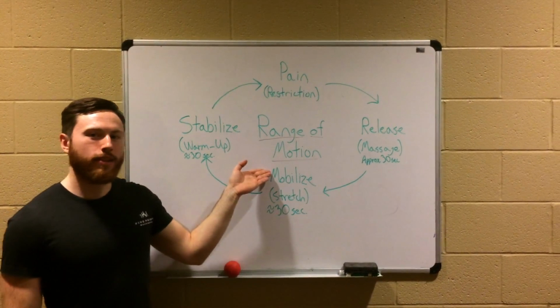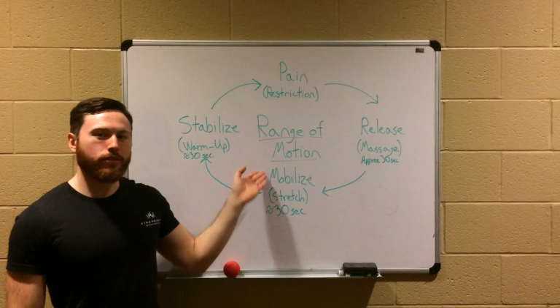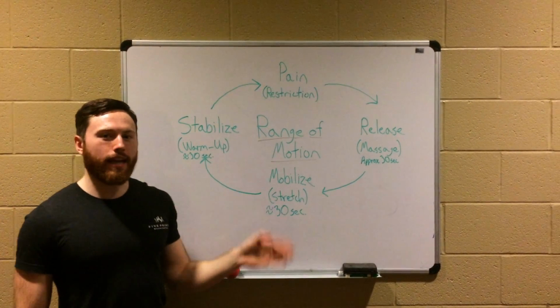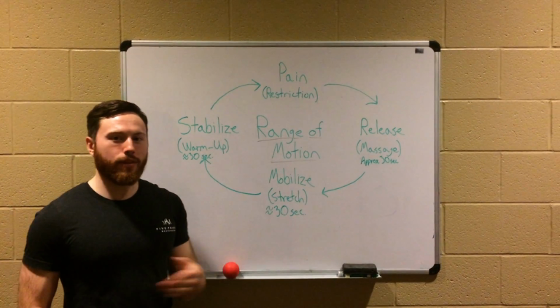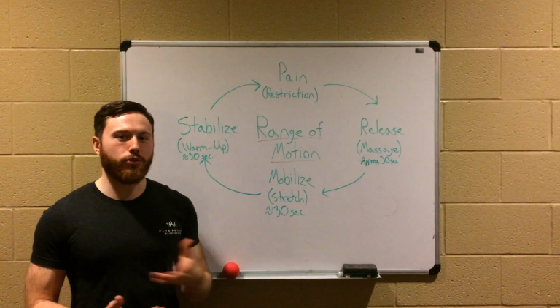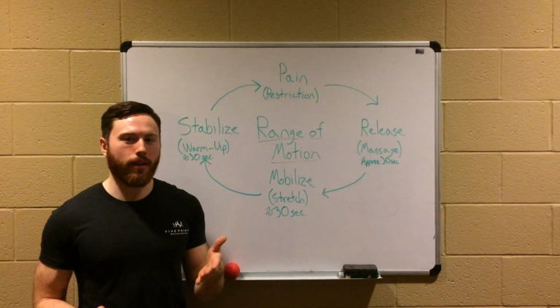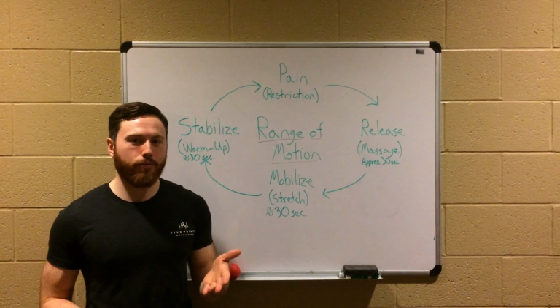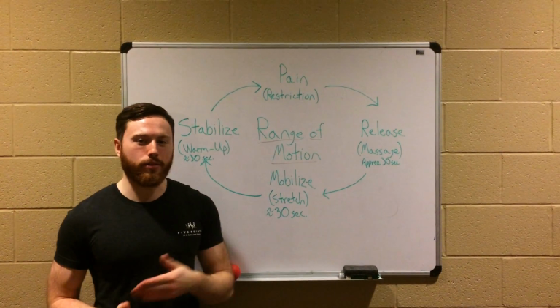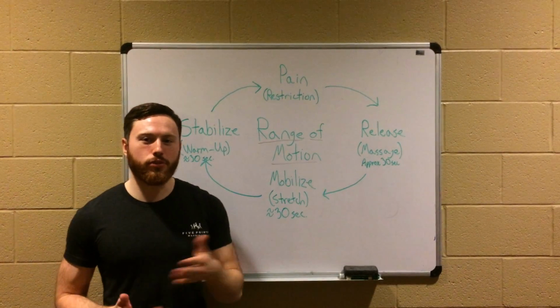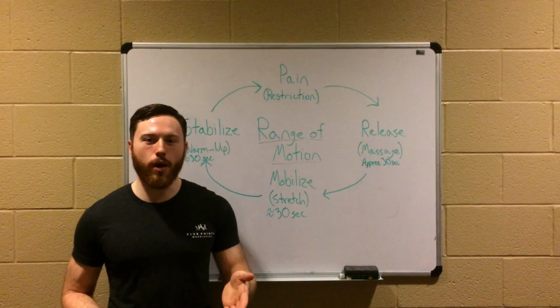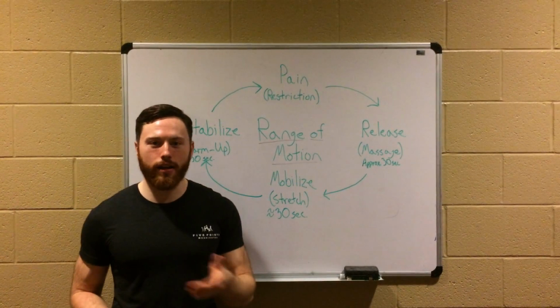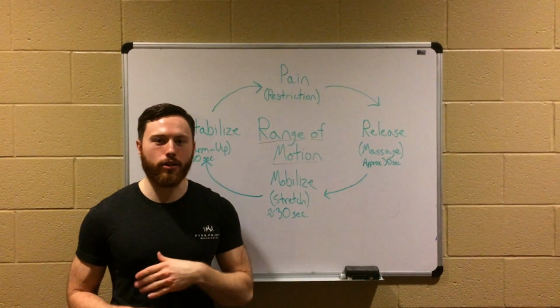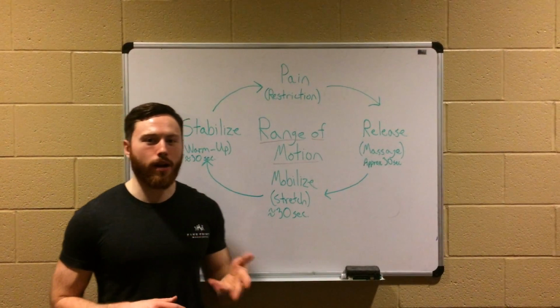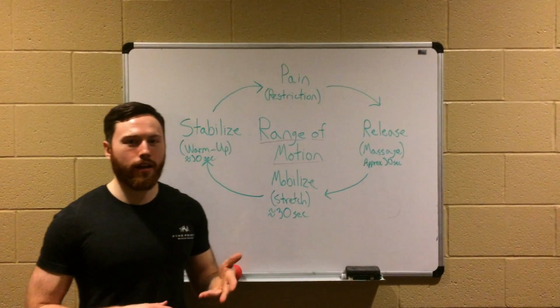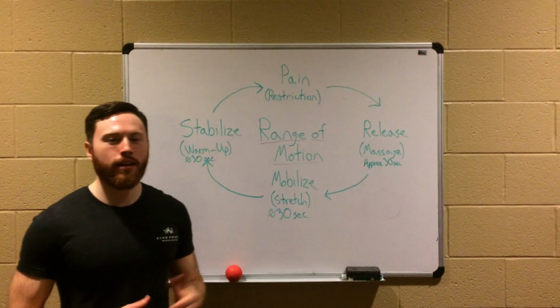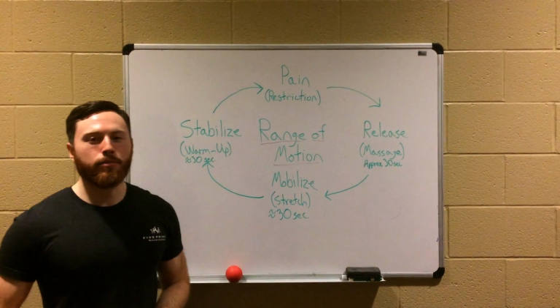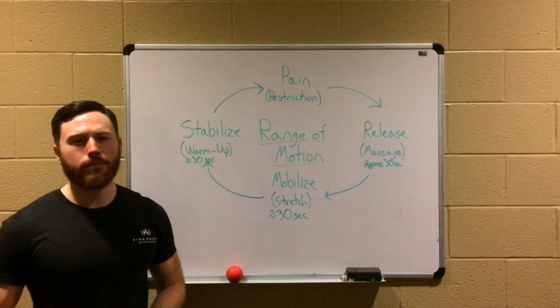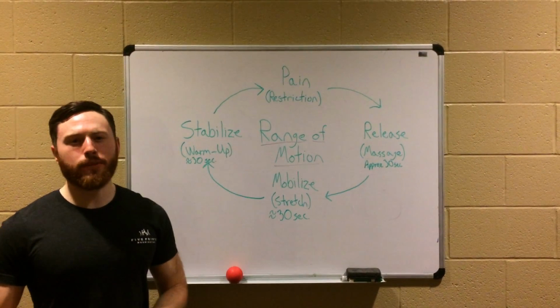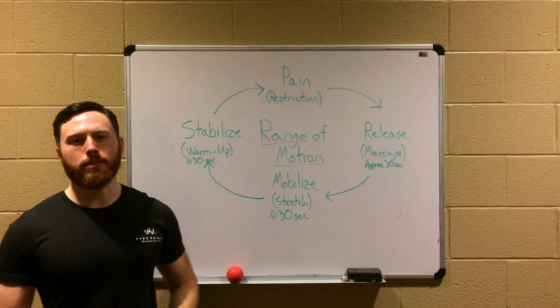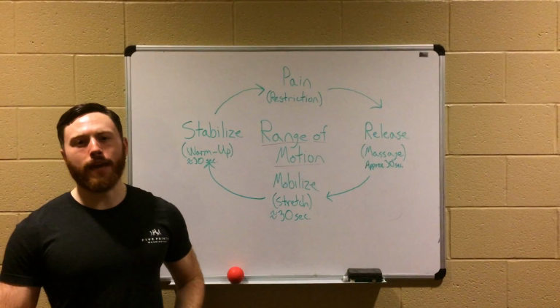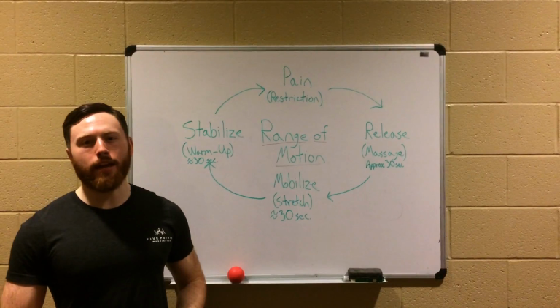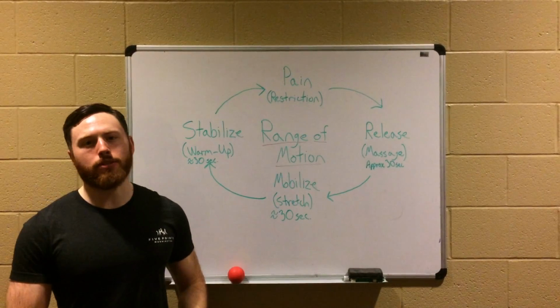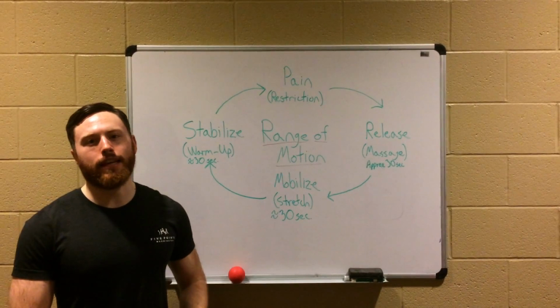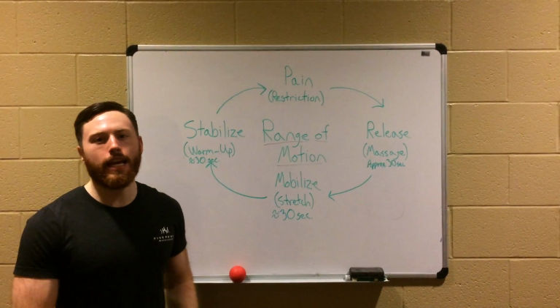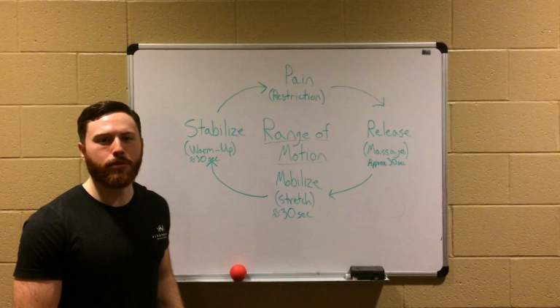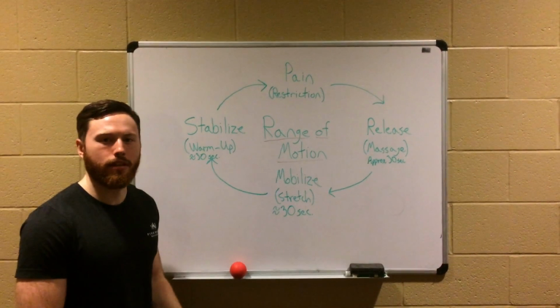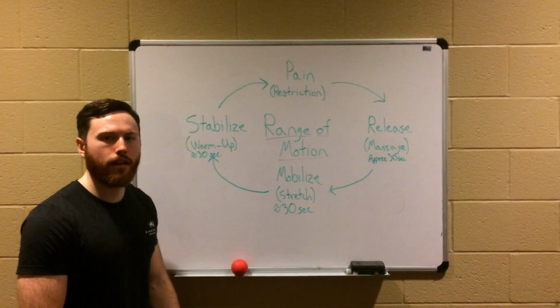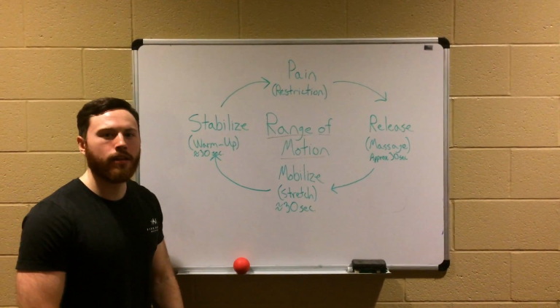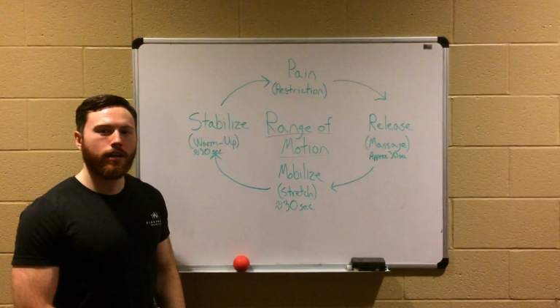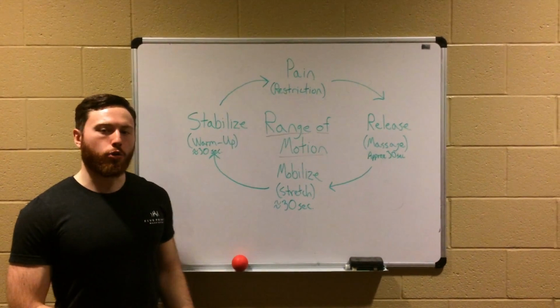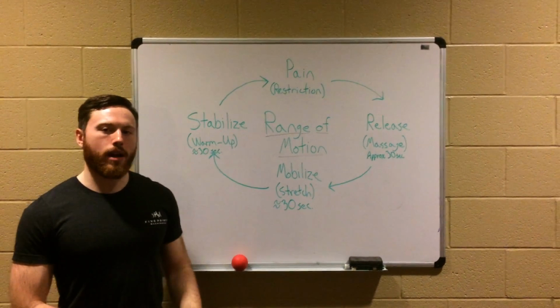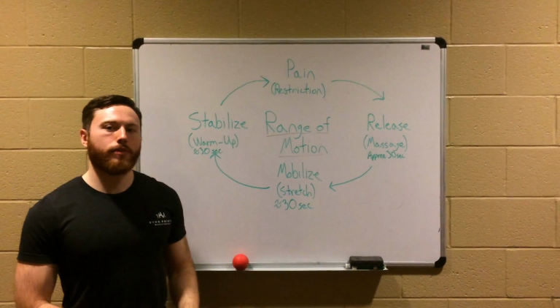It's basically anything you do in life, whether it's squatting or running. Sometimes we get some pain, whether it's in the hip or the knee or wherever.